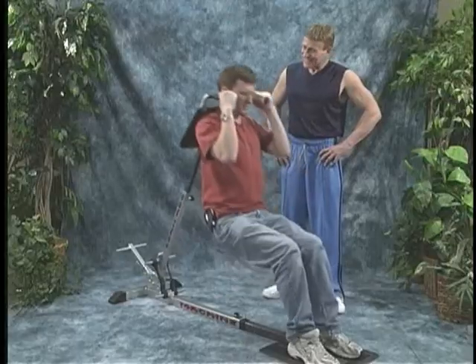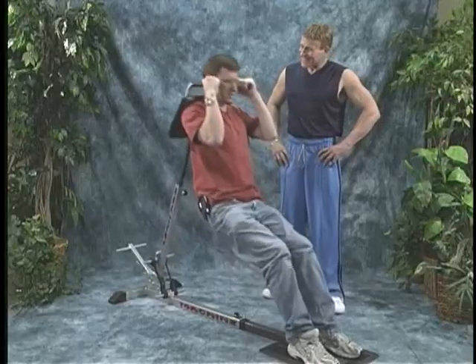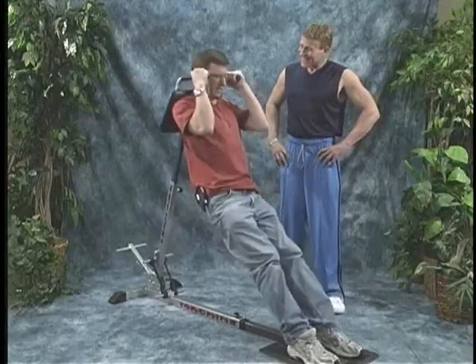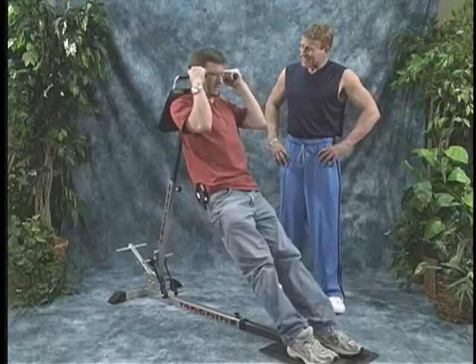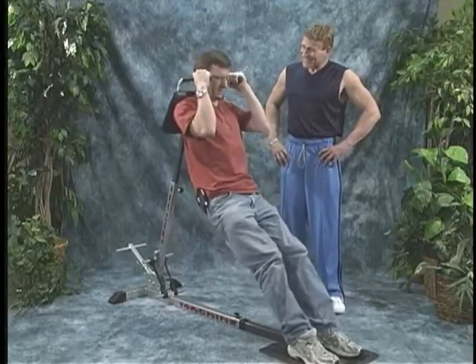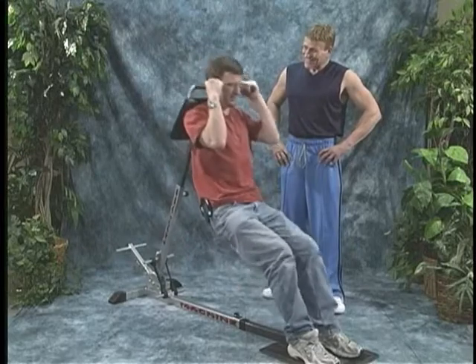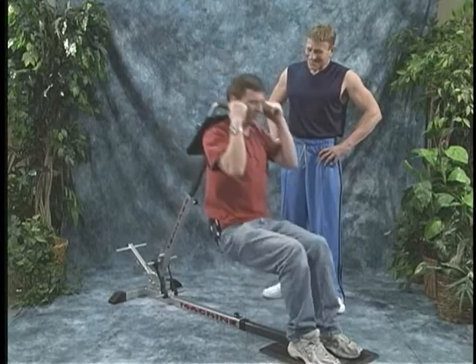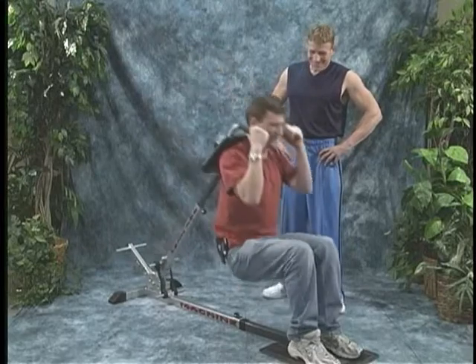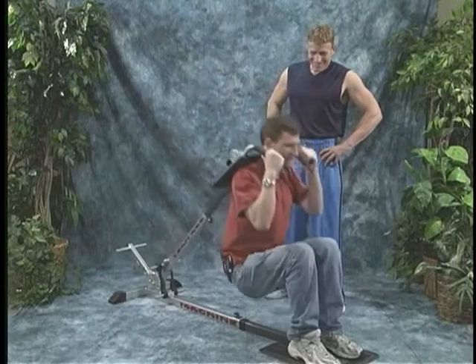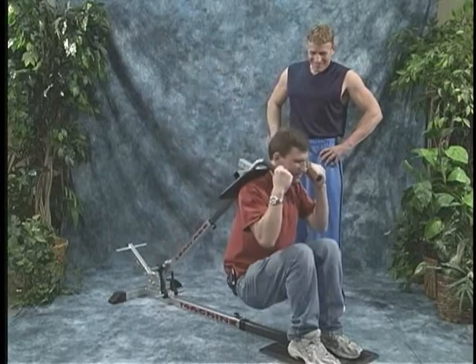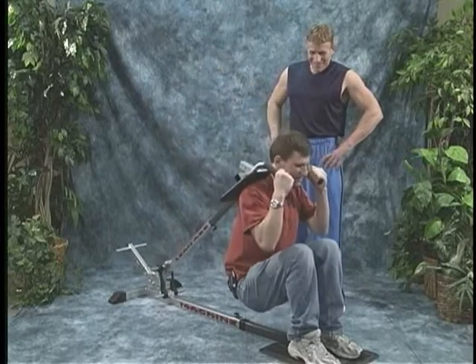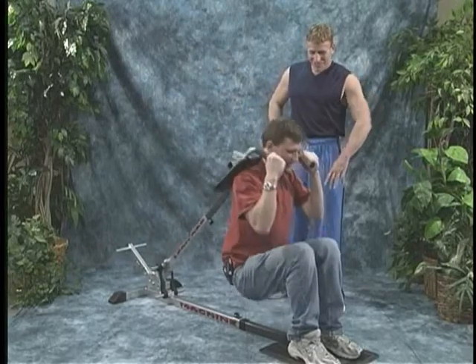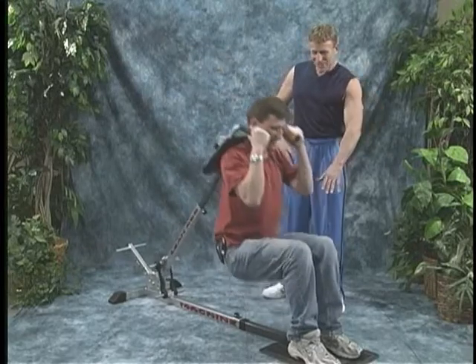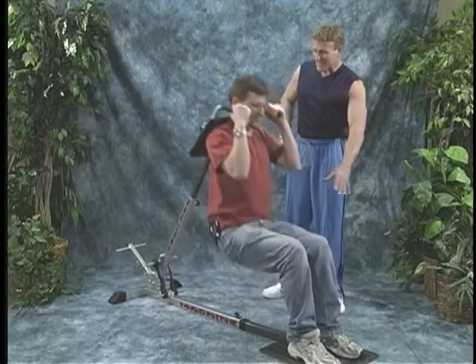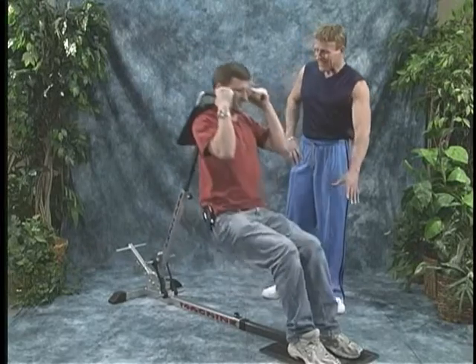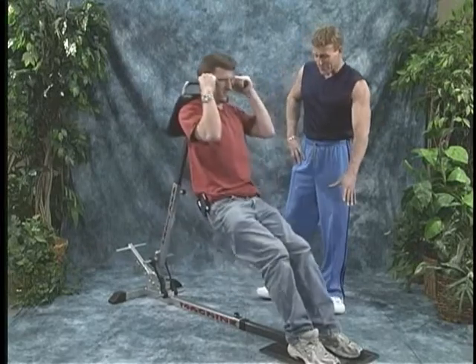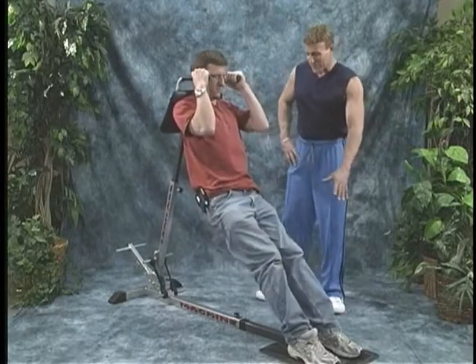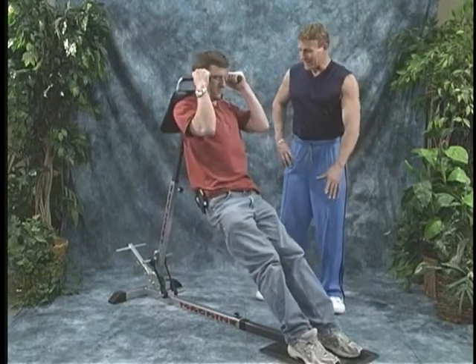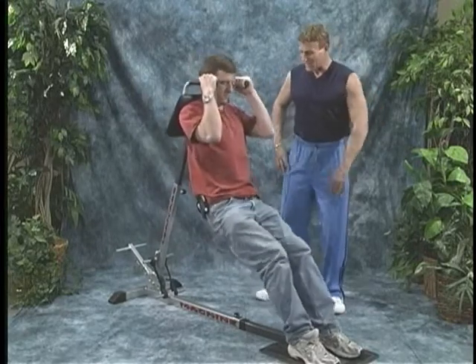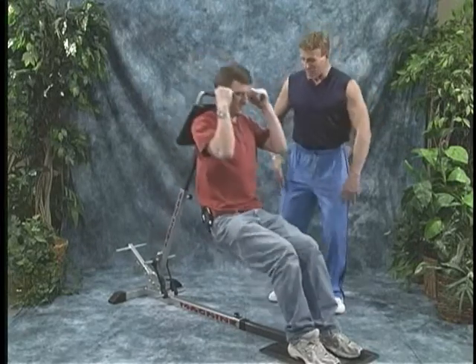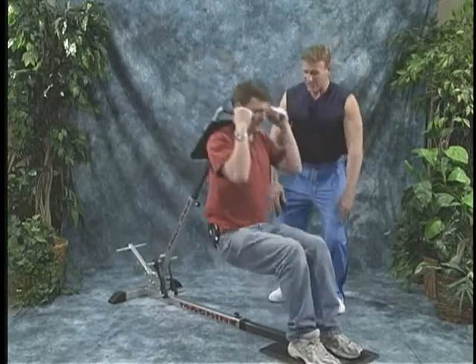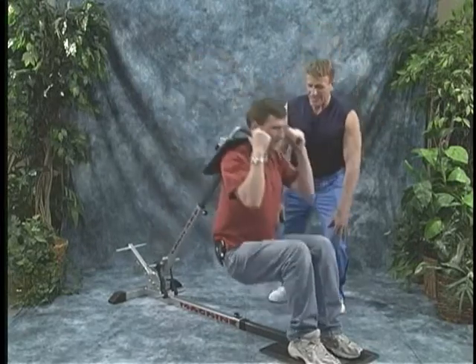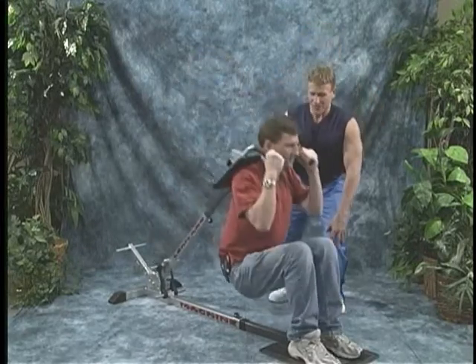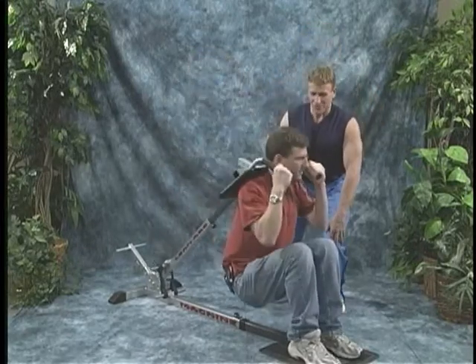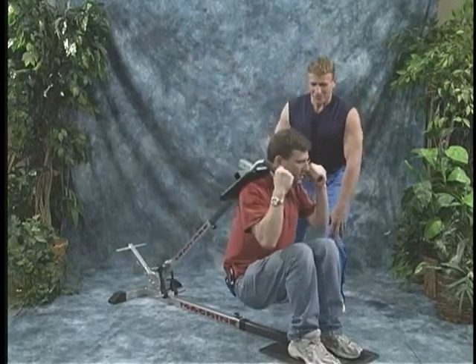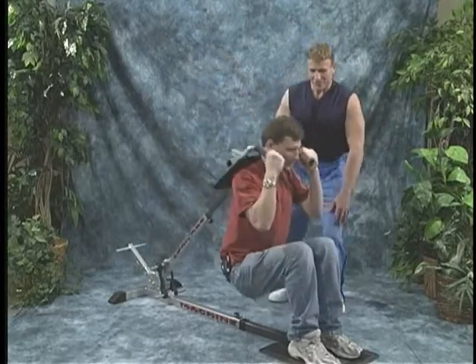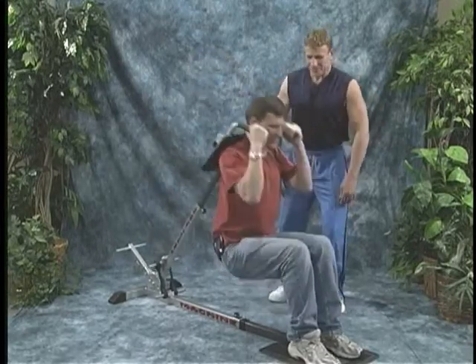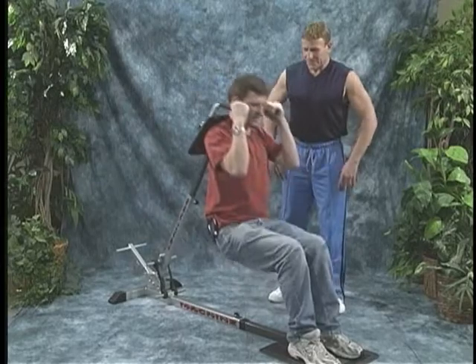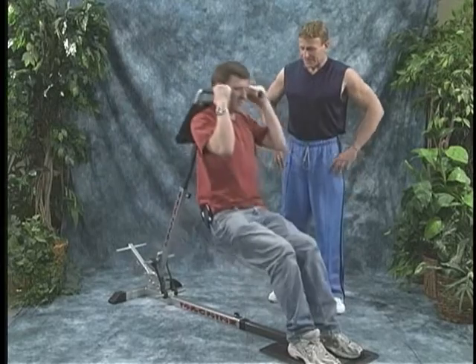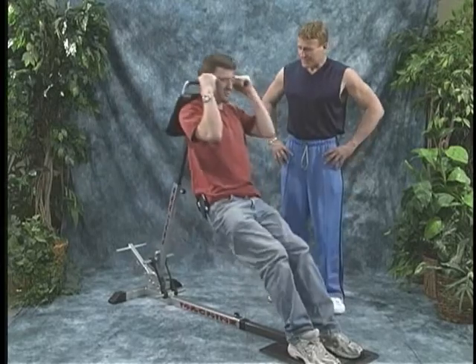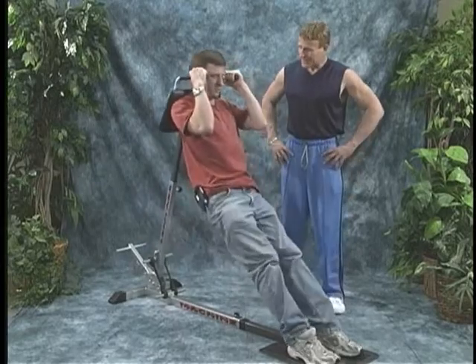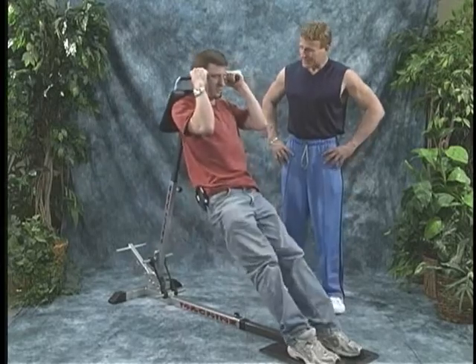It feels good on my knees. It's real easy, because your knees are kicked out in front of you. It's not like squatting straight down. I'm not putting any pressure at all.